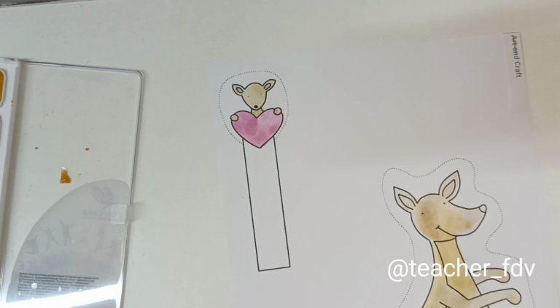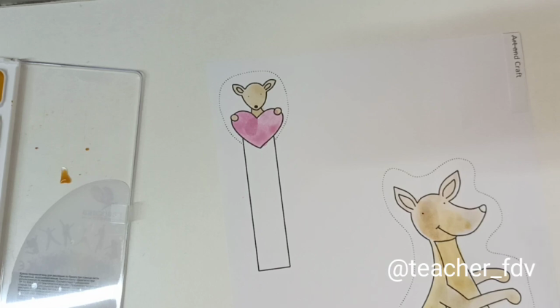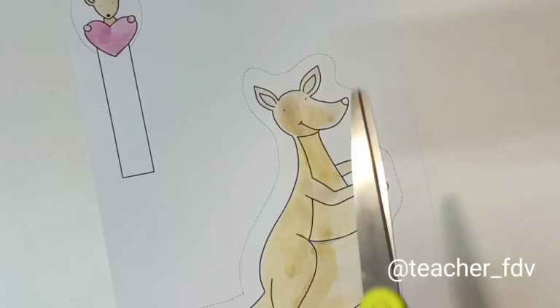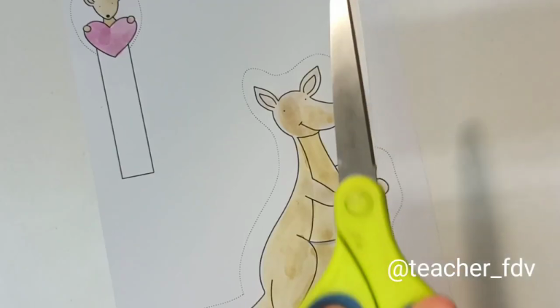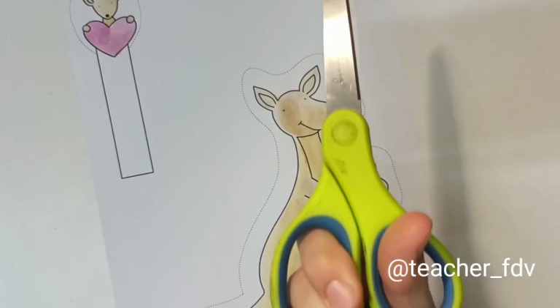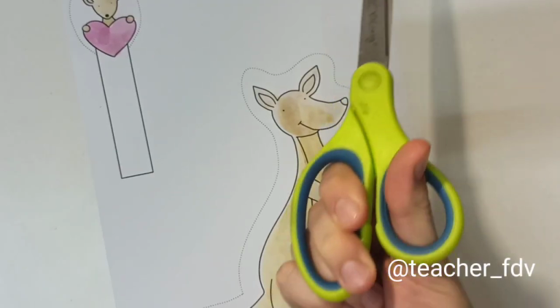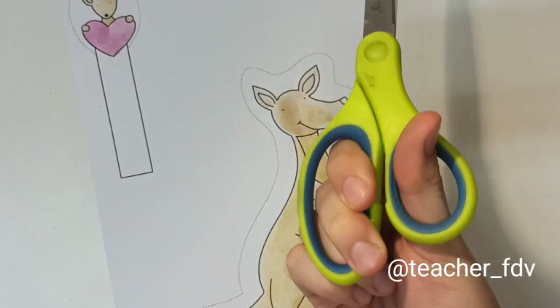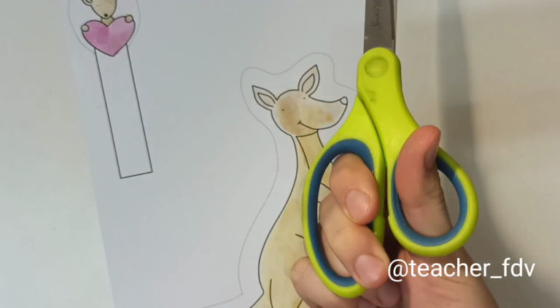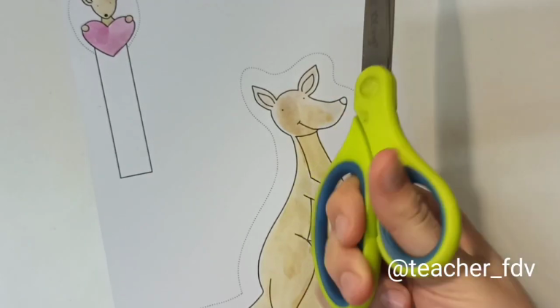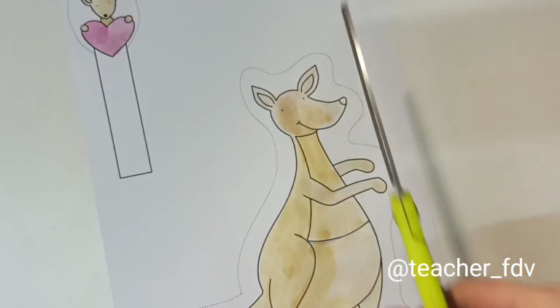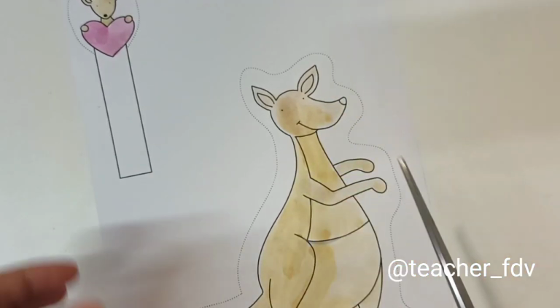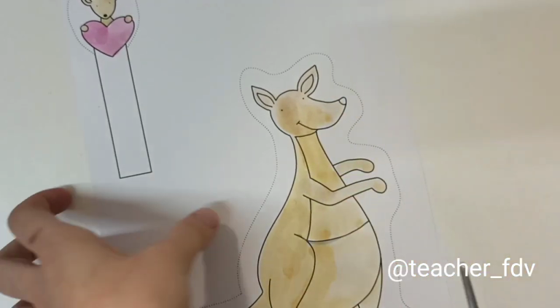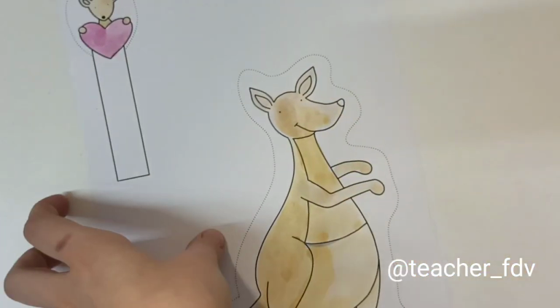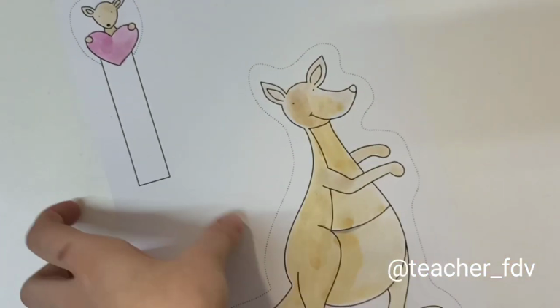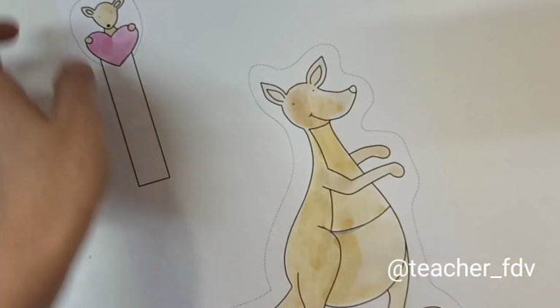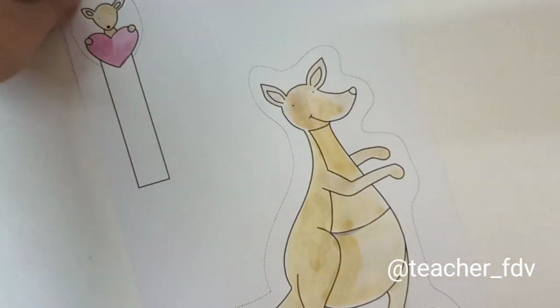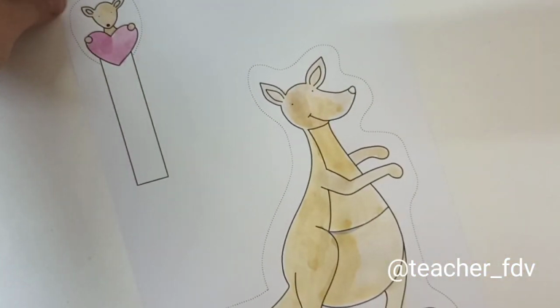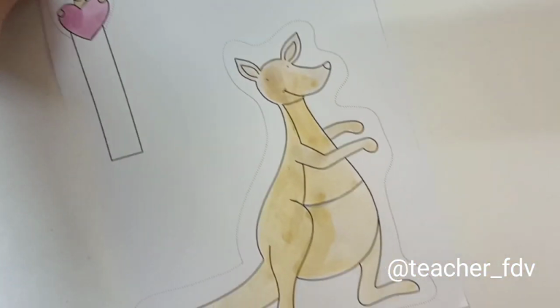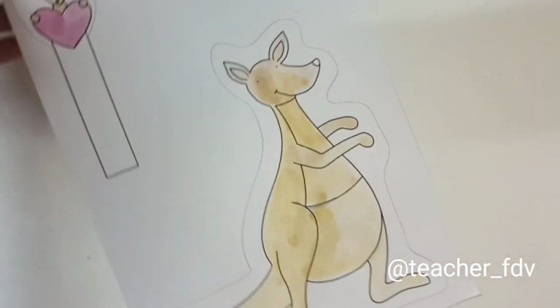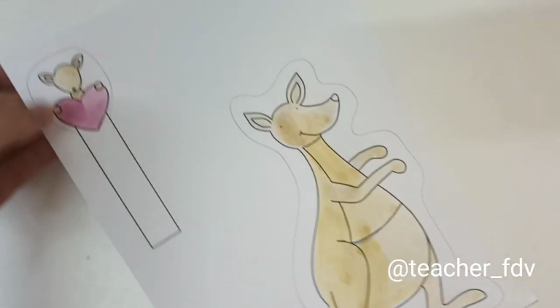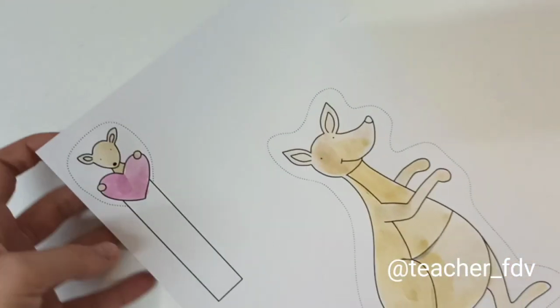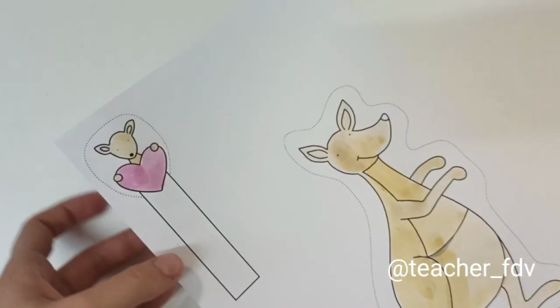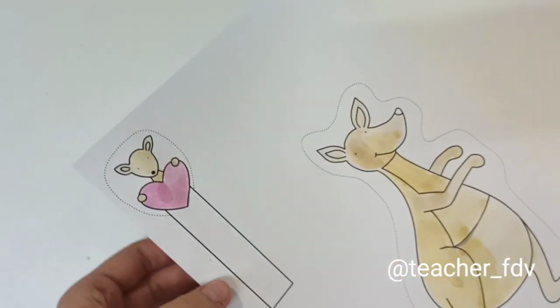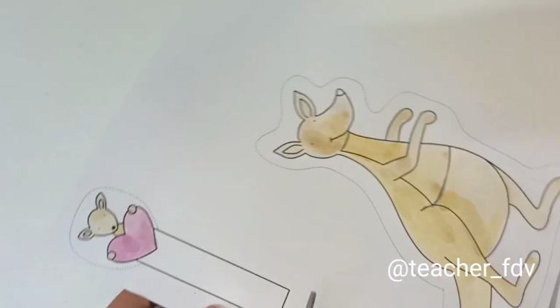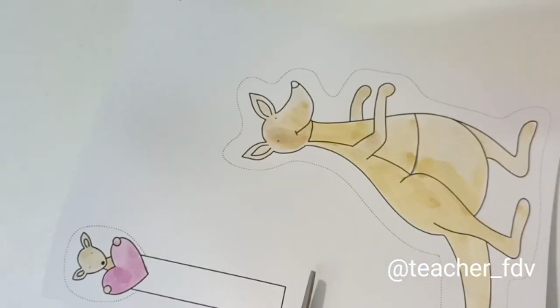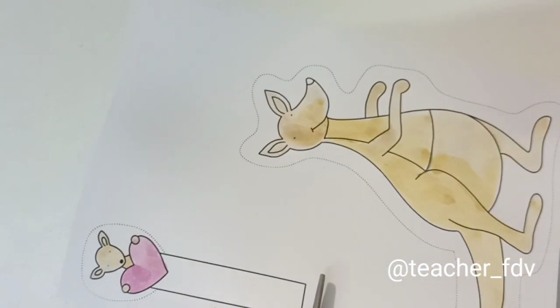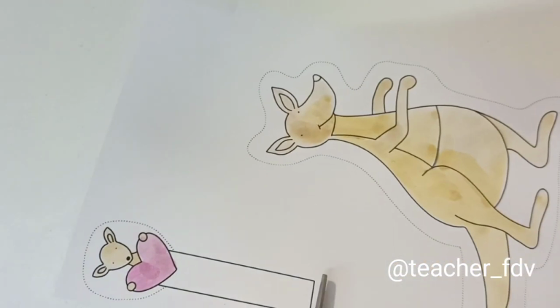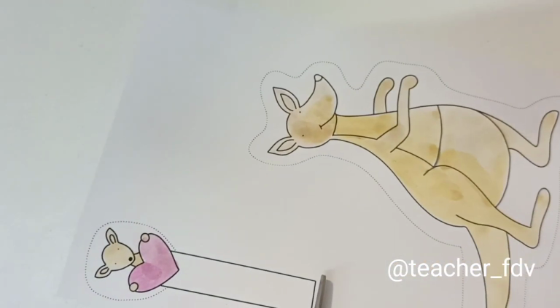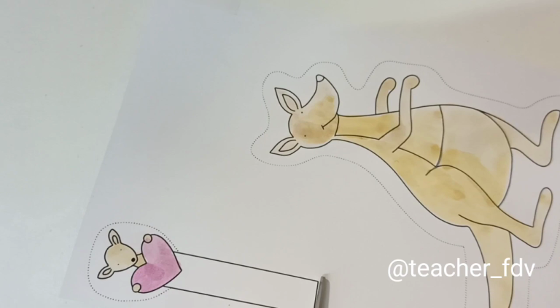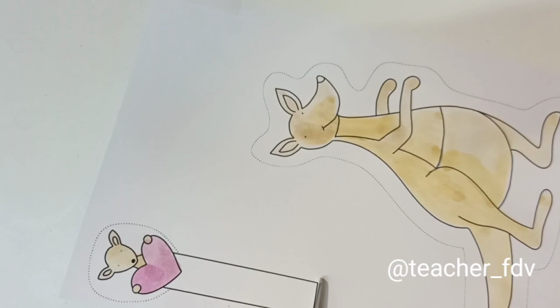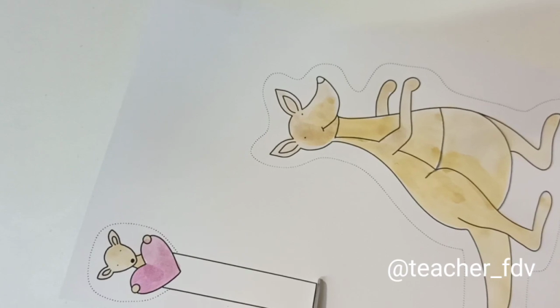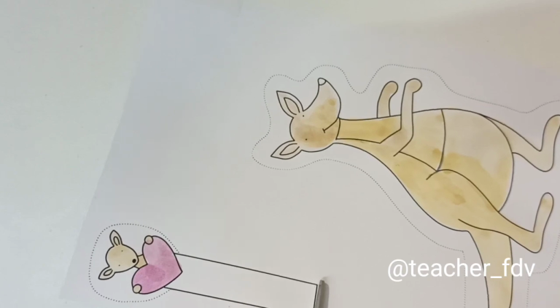So, I painted it, it dried, and now I will cut it out.